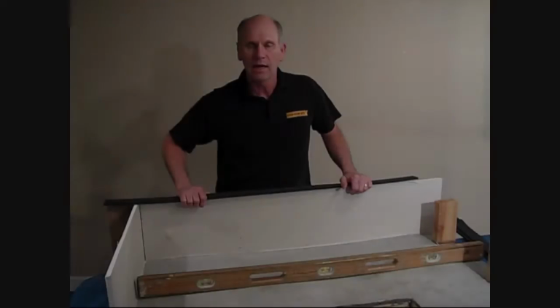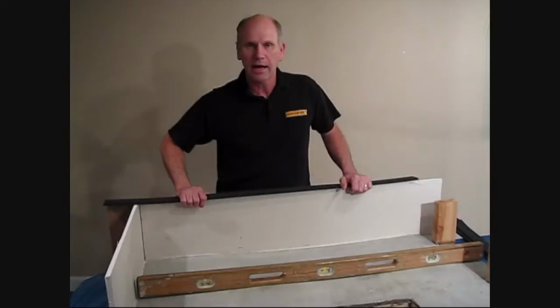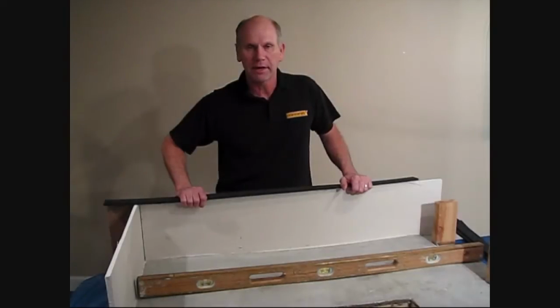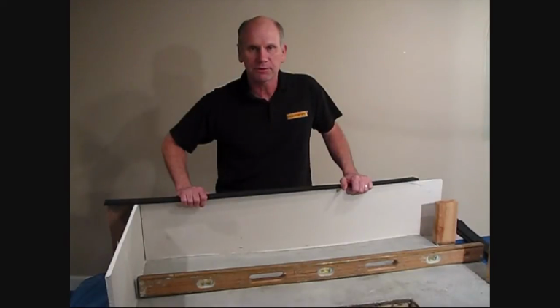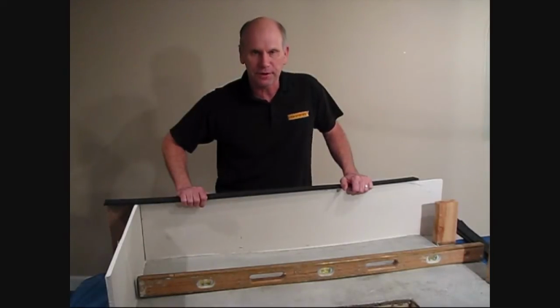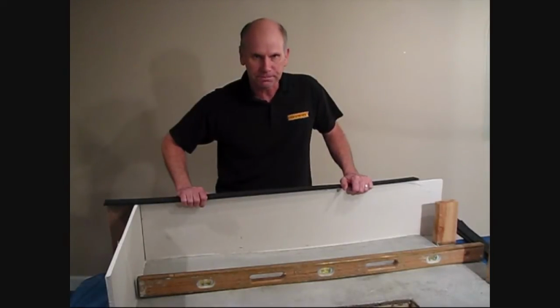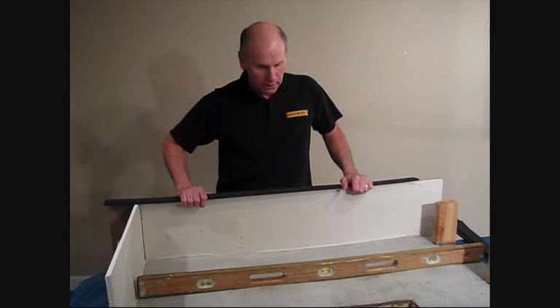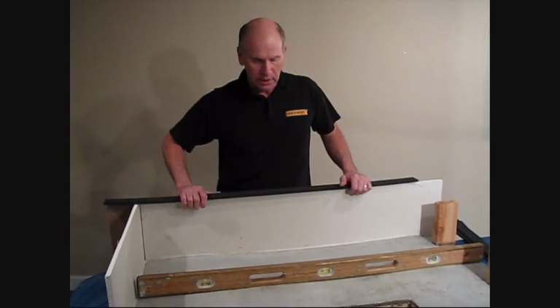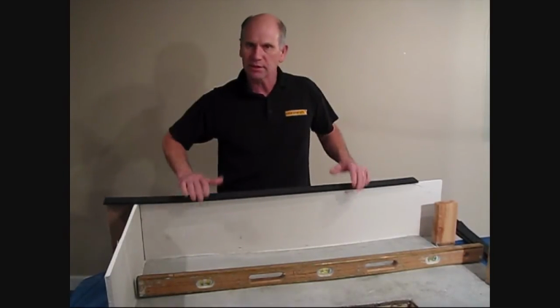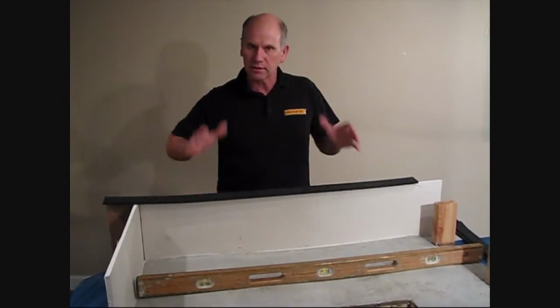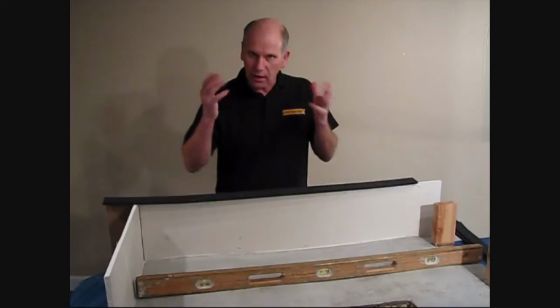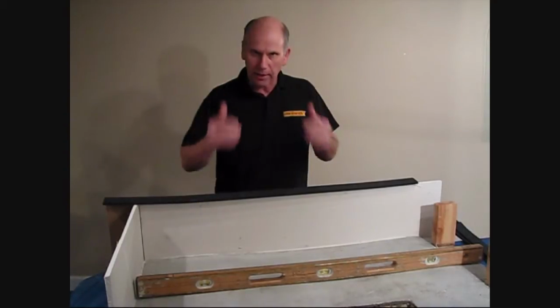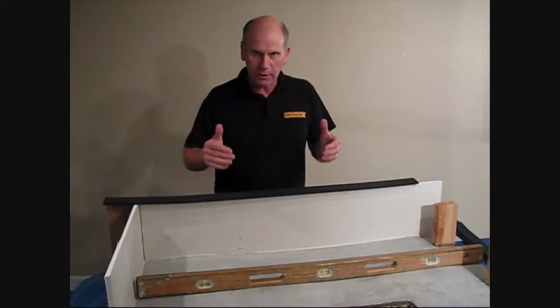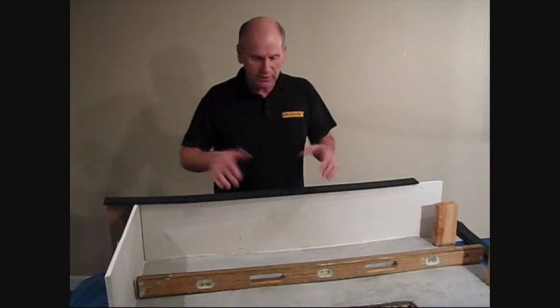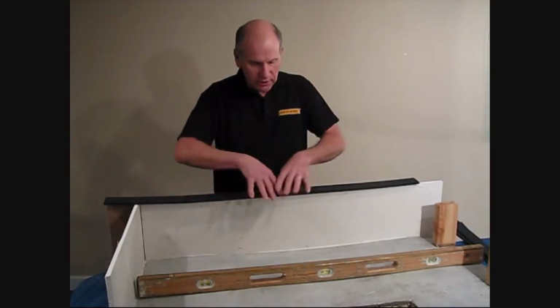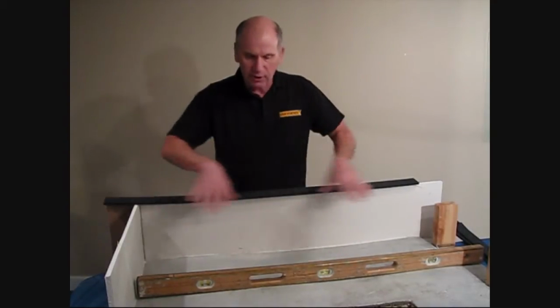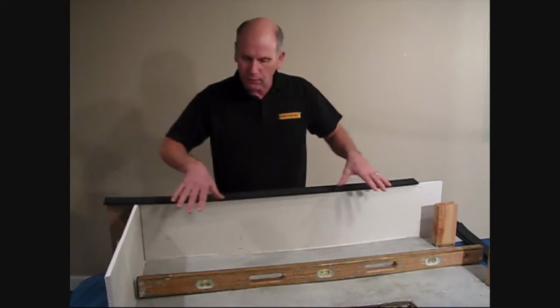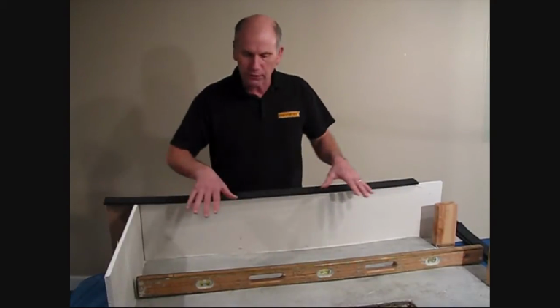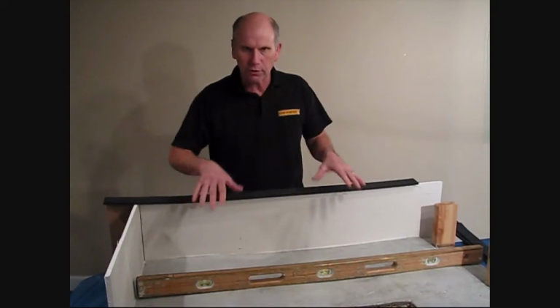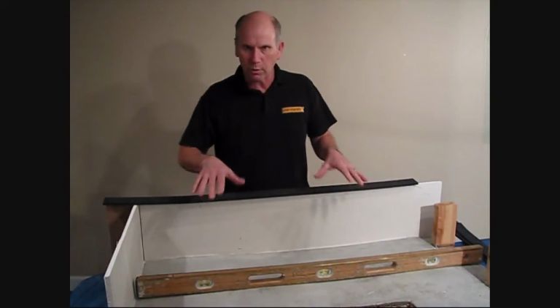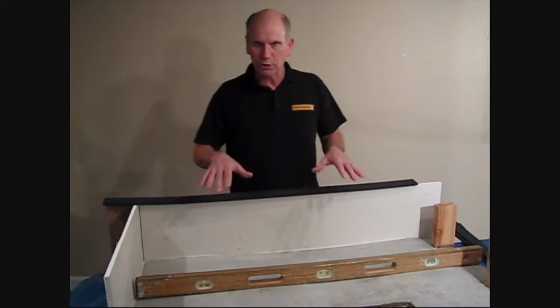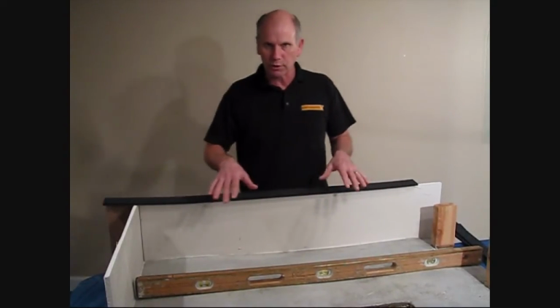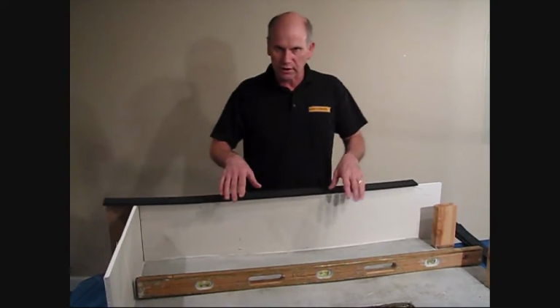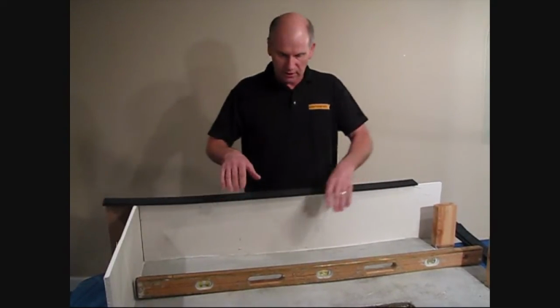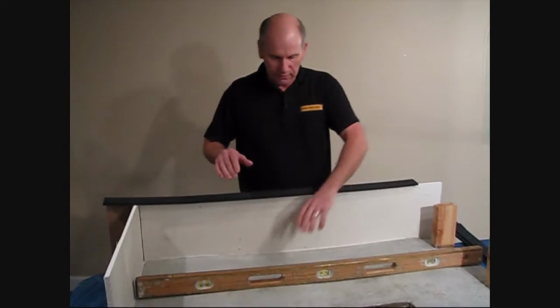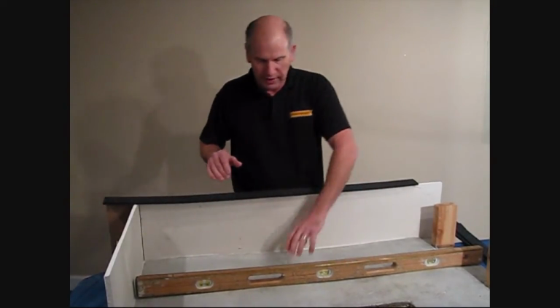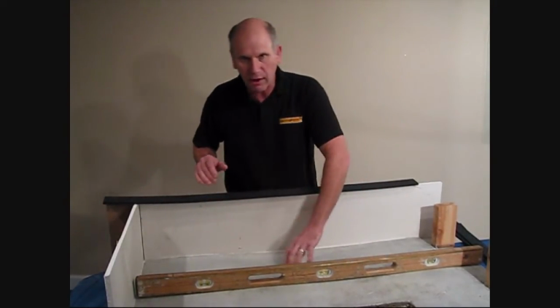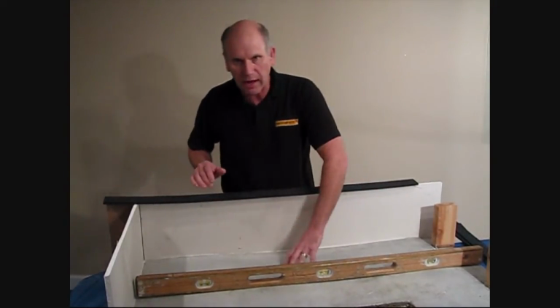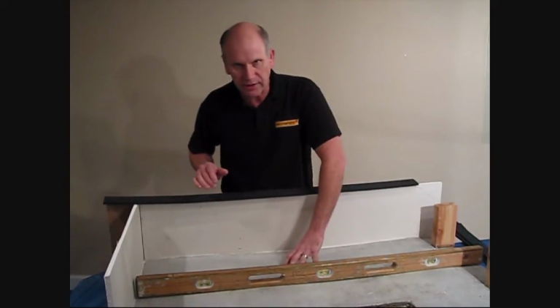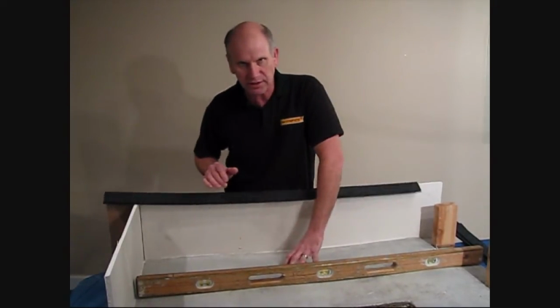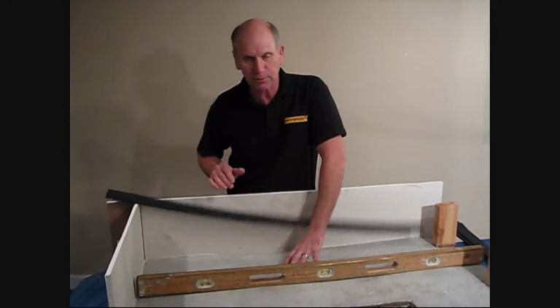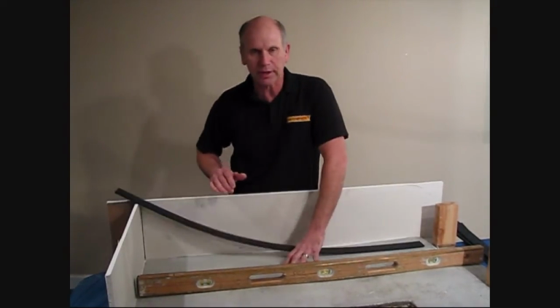Hi, my name is Phil. I'm going to give you a little overview of what we're doing right now on this display.